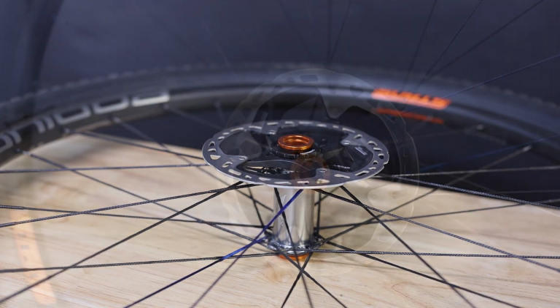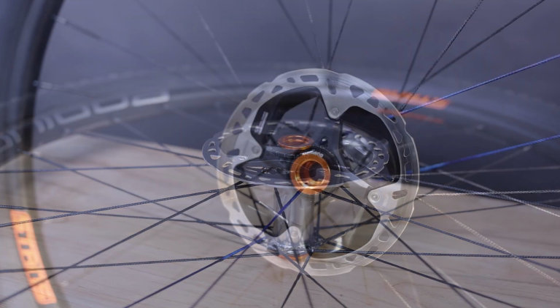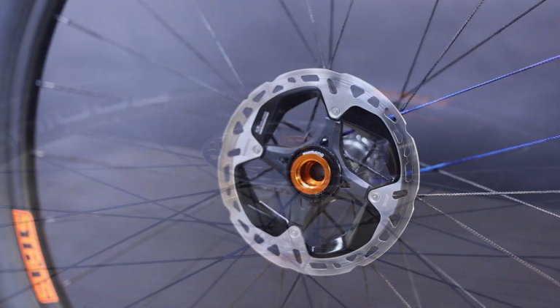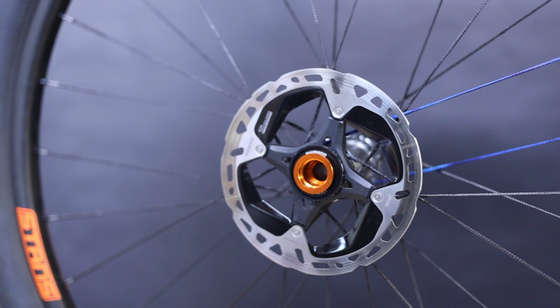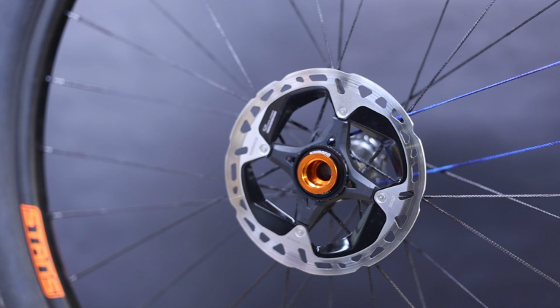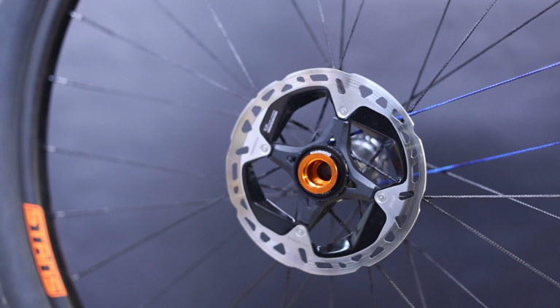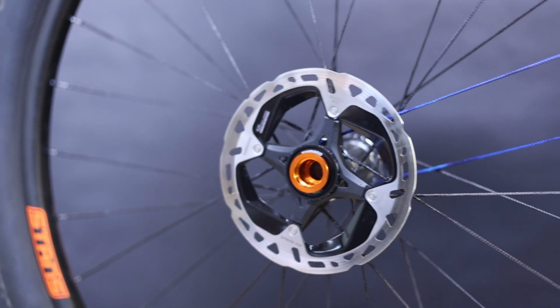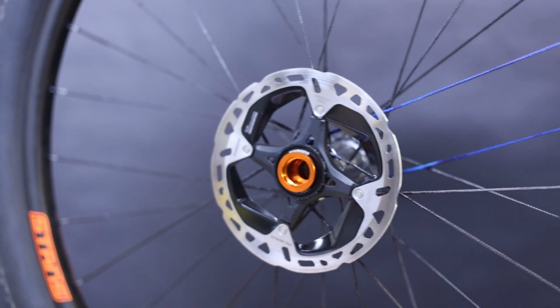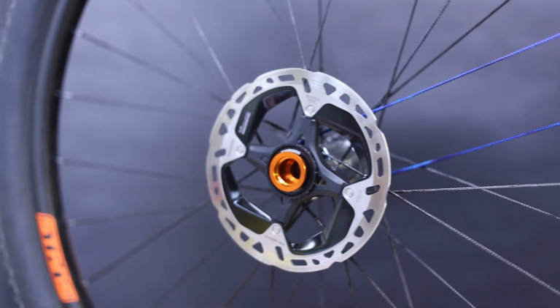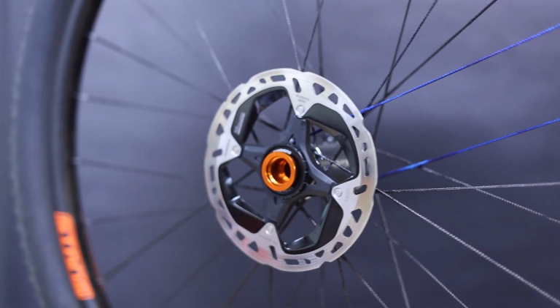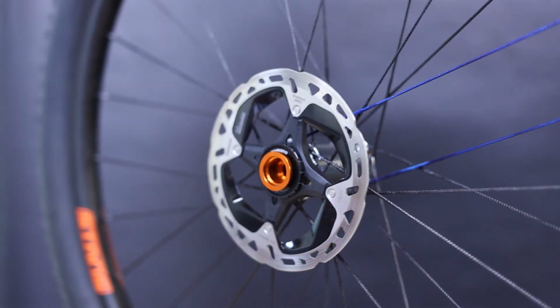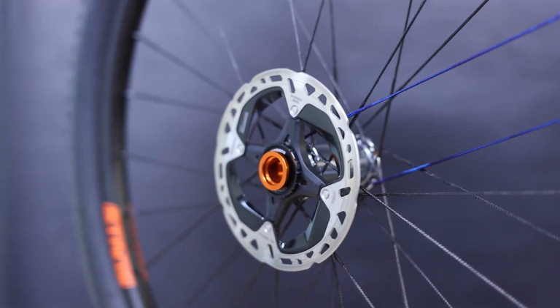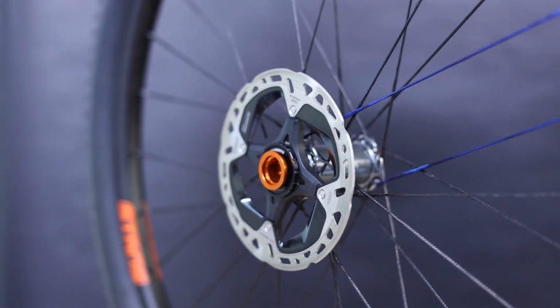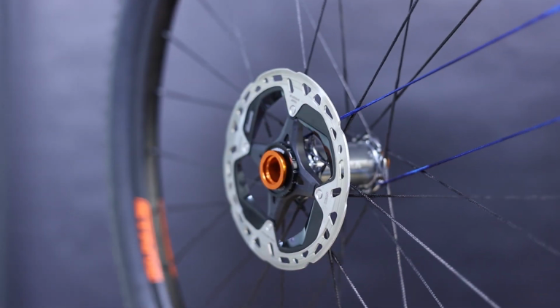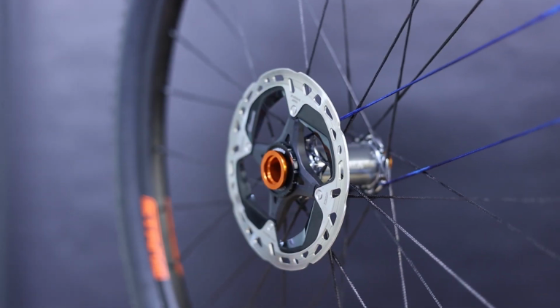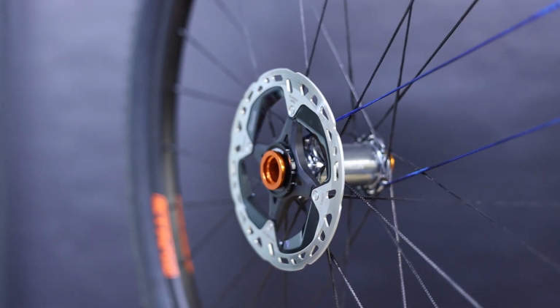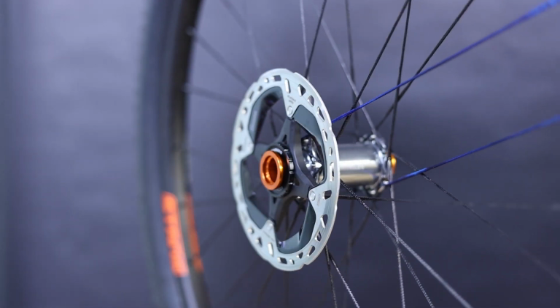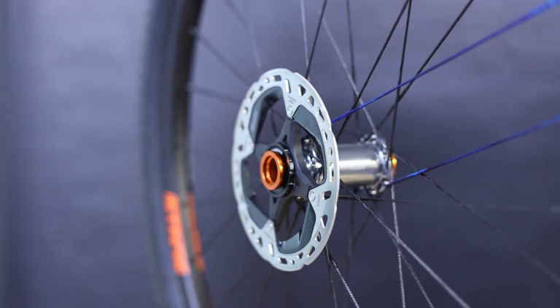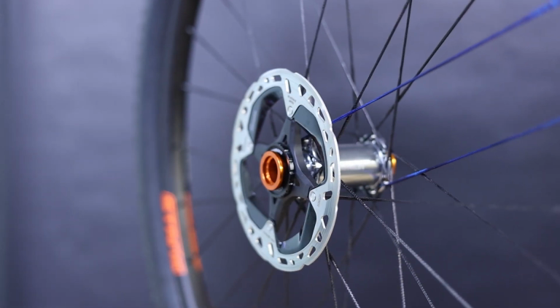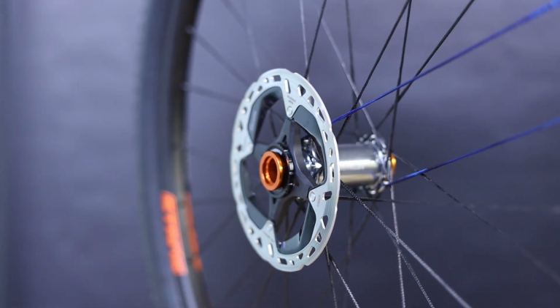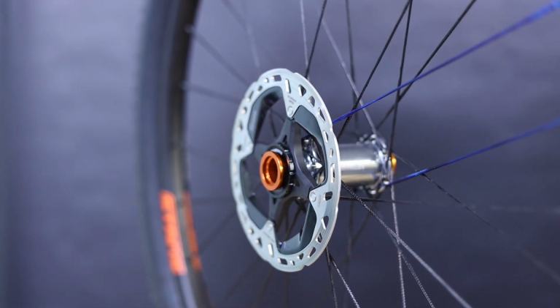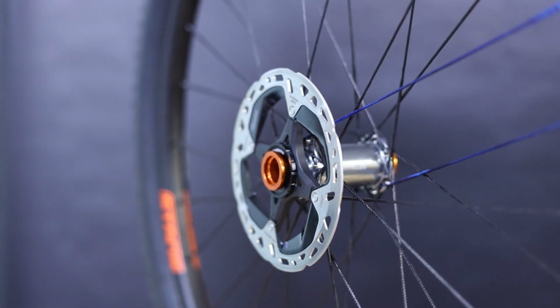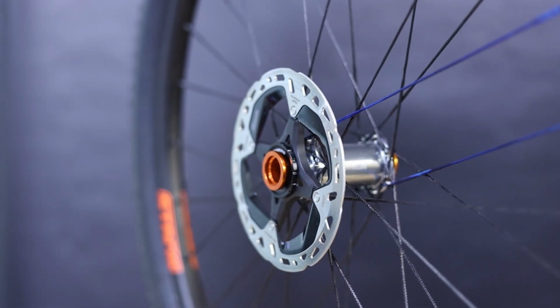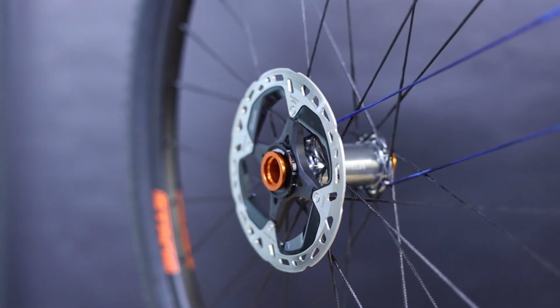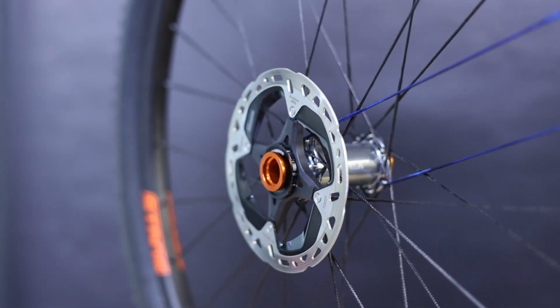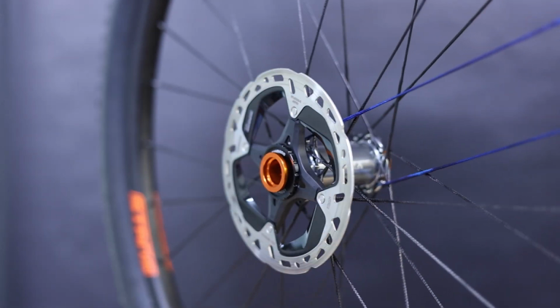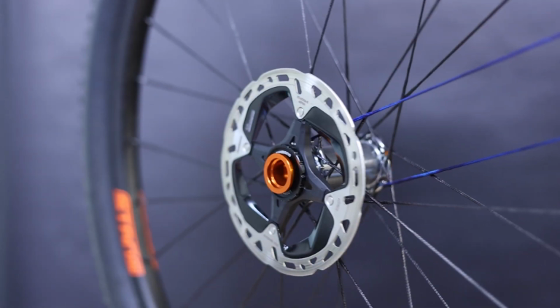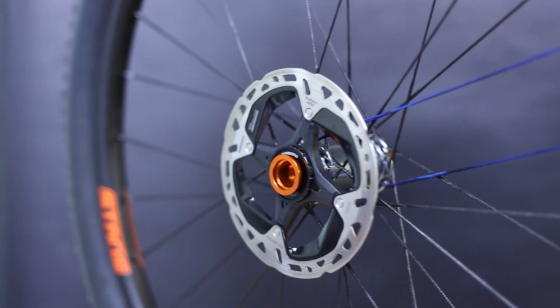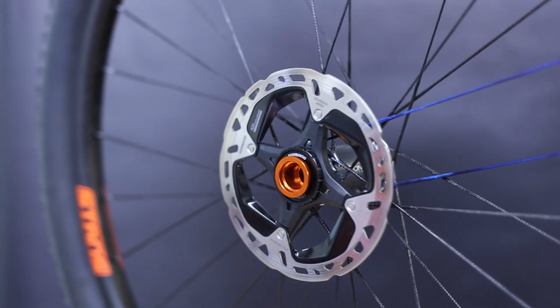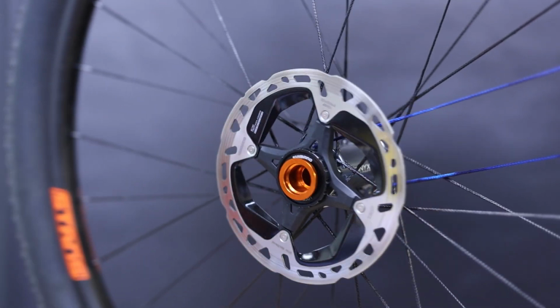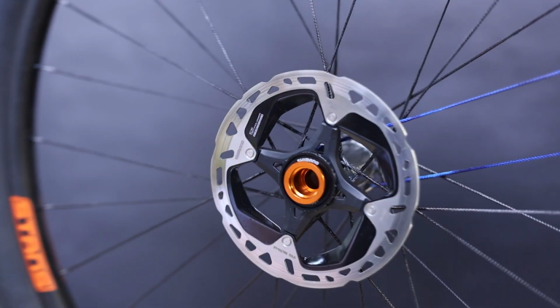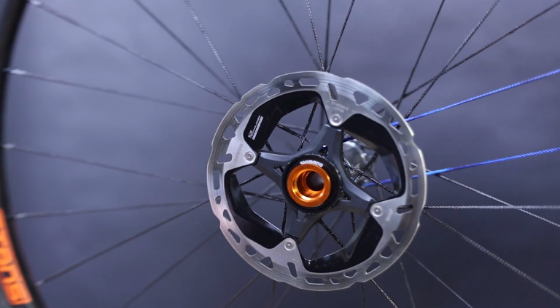And that's it! You're ready to mount up either of your Vesper front hubs onto a RockShox Torque Cap compatible fork.